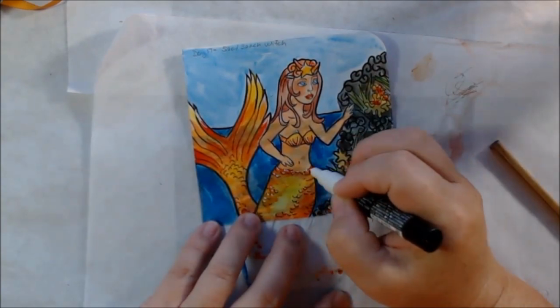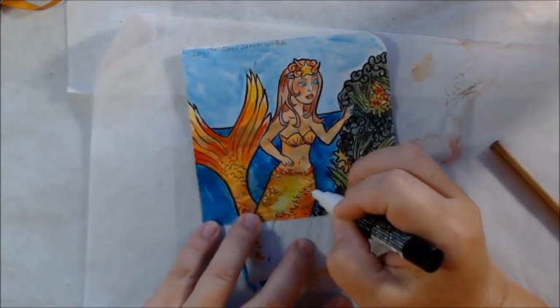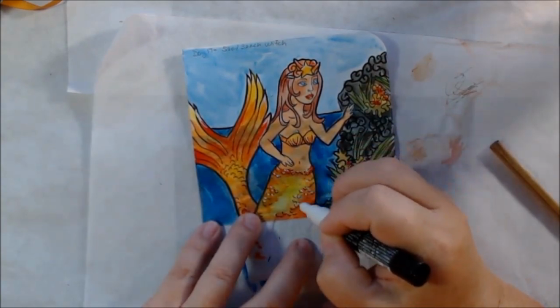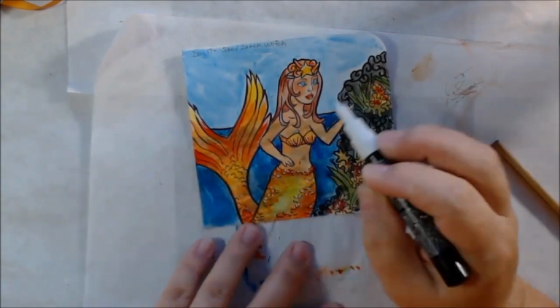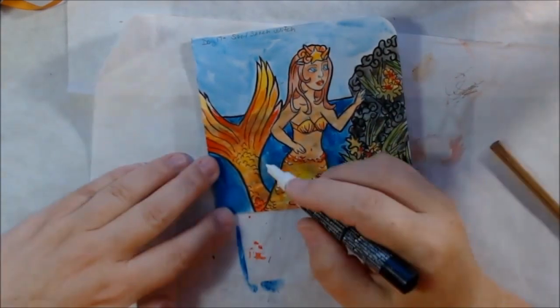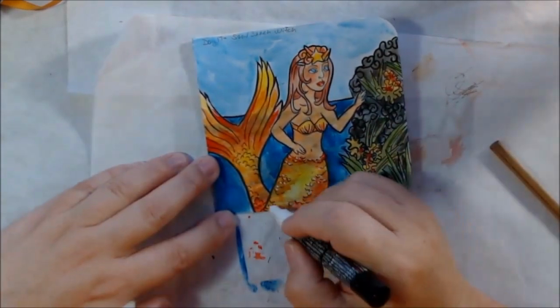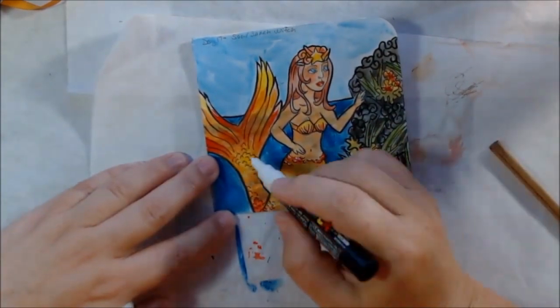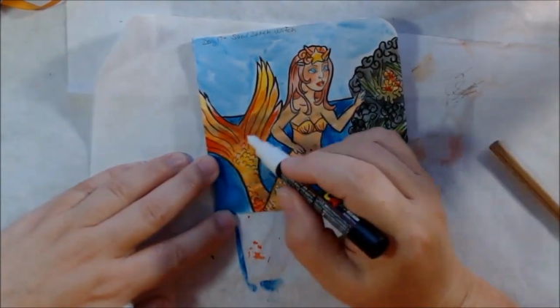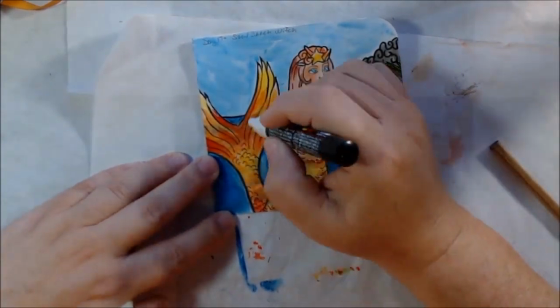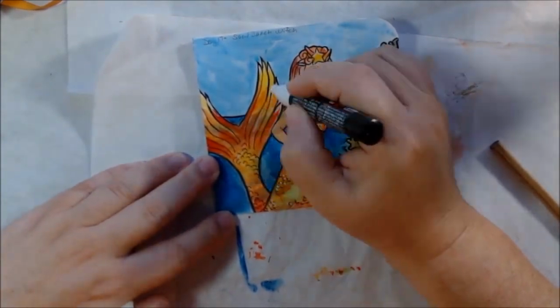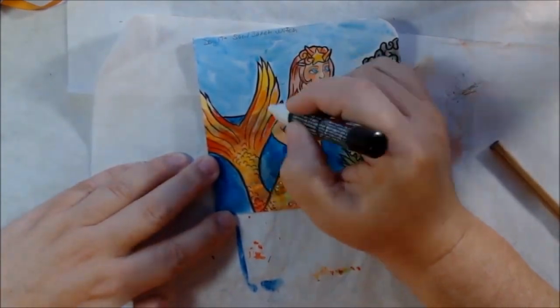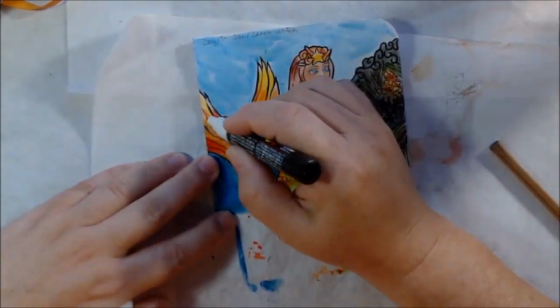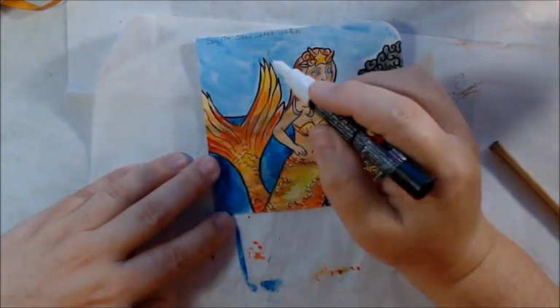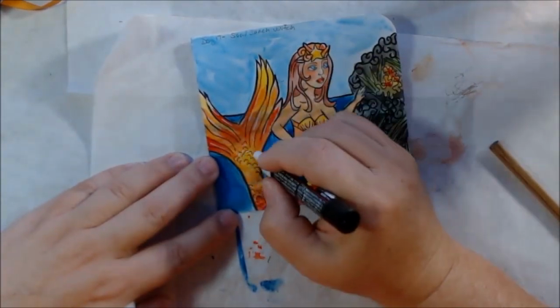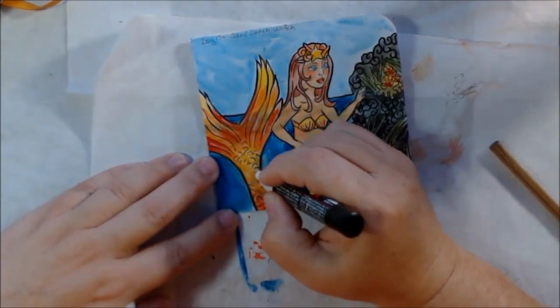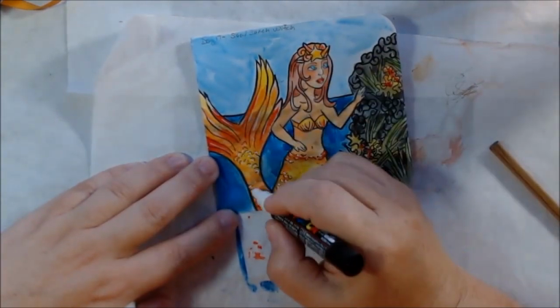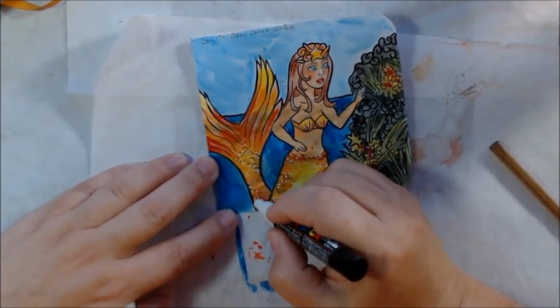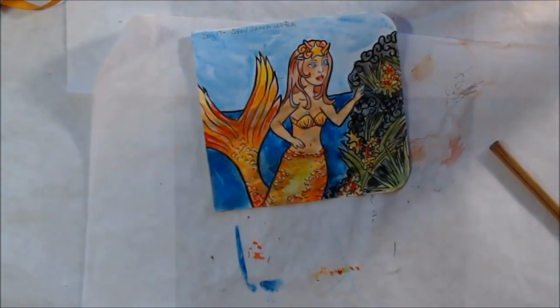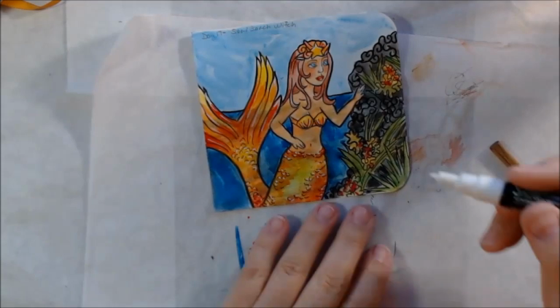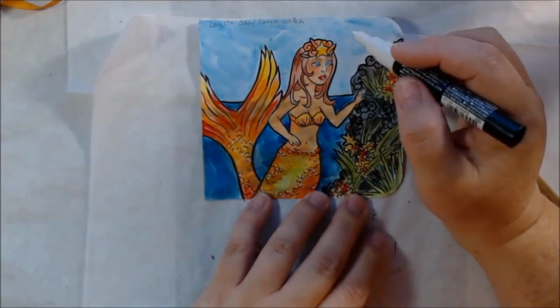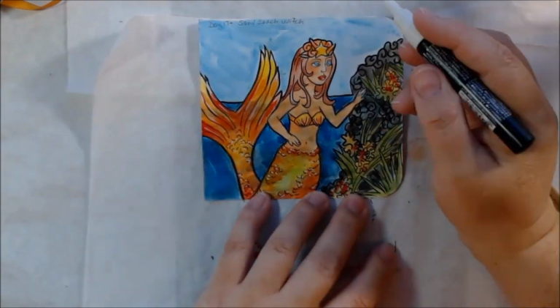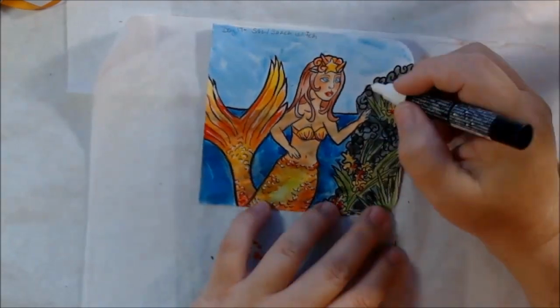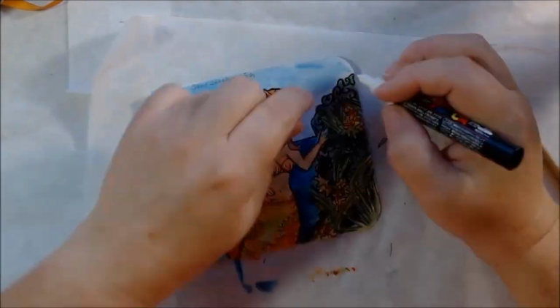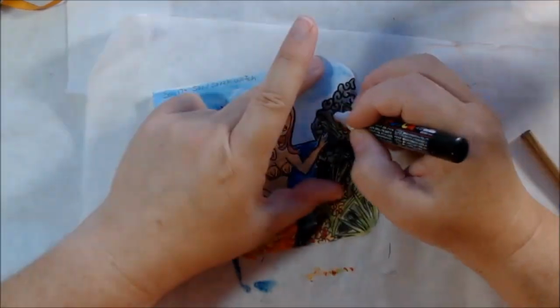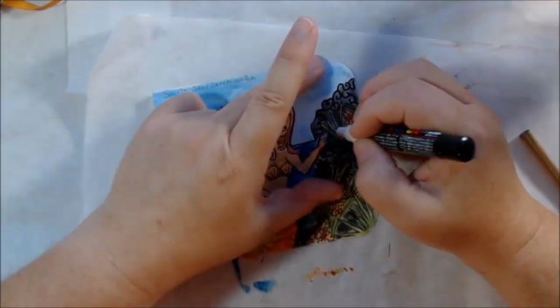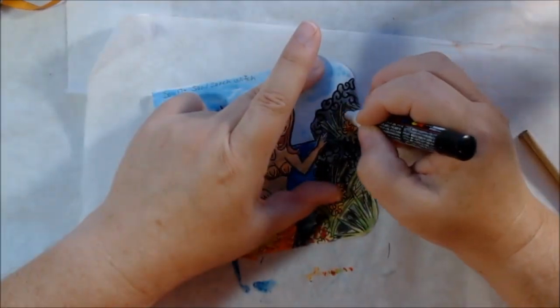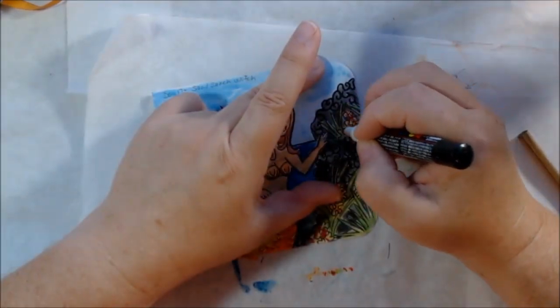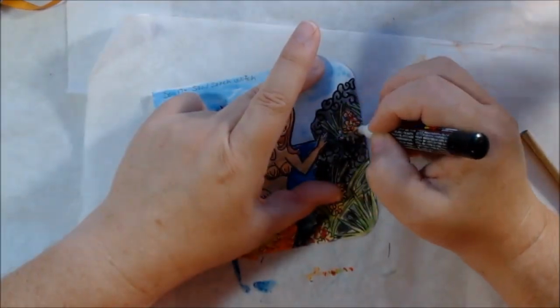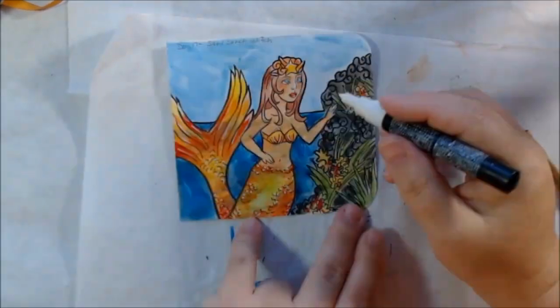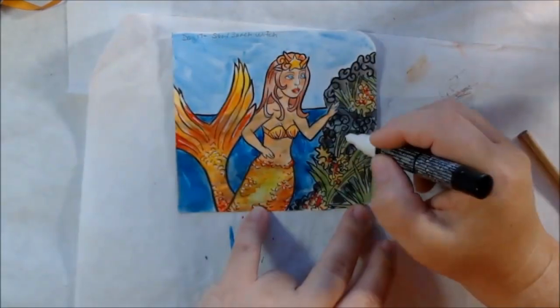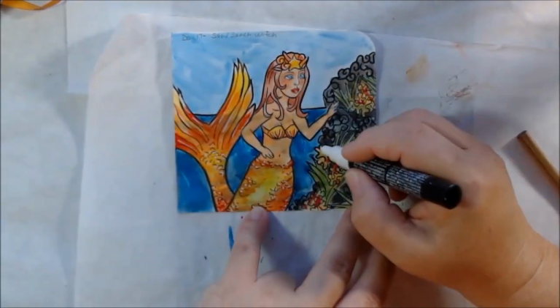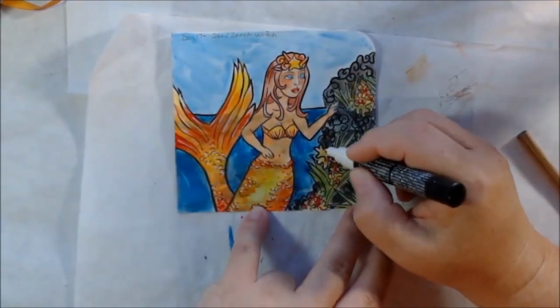To finish up I'm adding a few highlights with my white Posca pen now that the watercolor is dried, and there you have Day 17 — the sea witch.